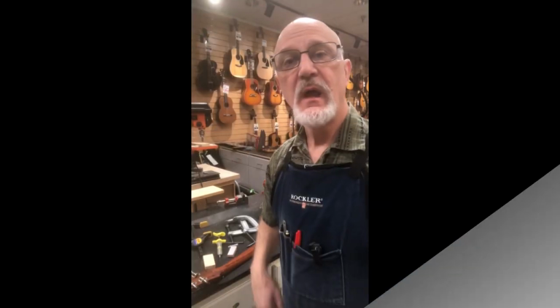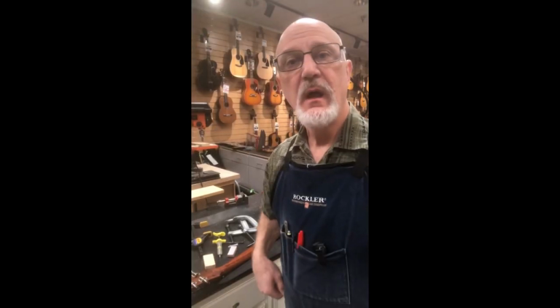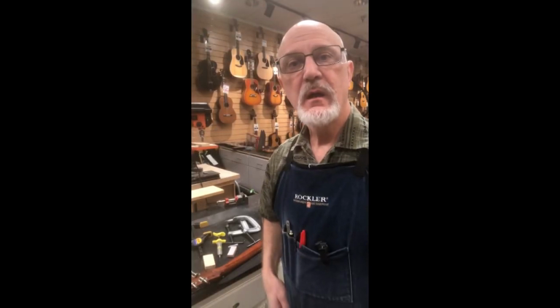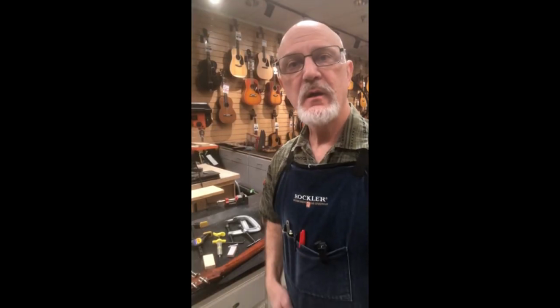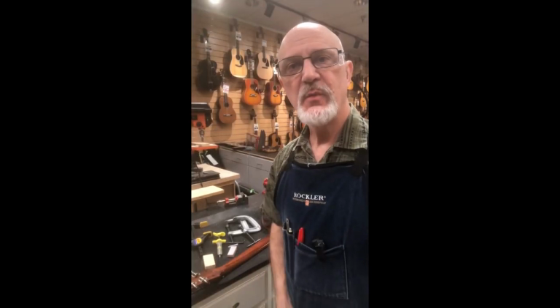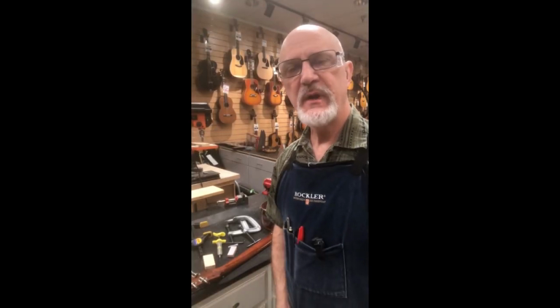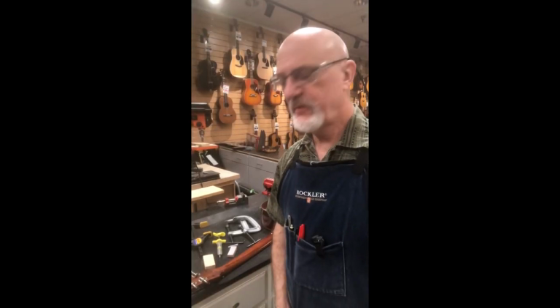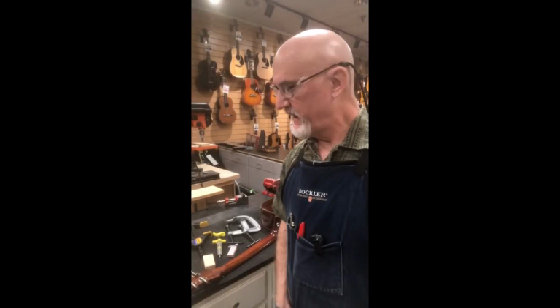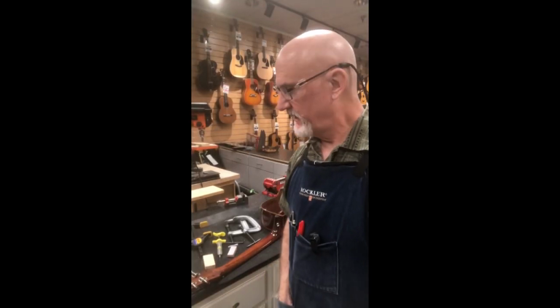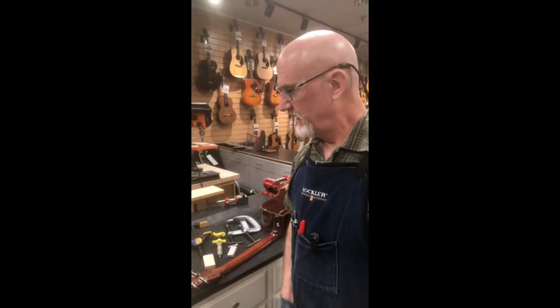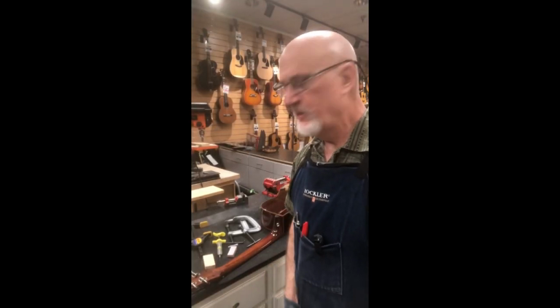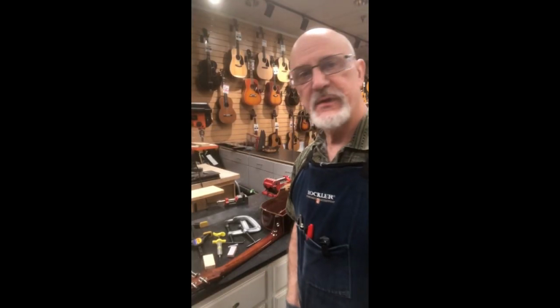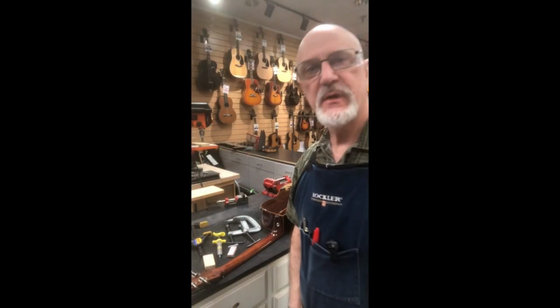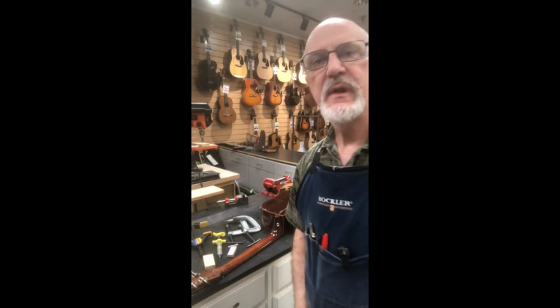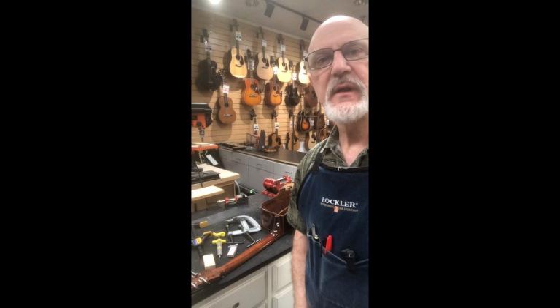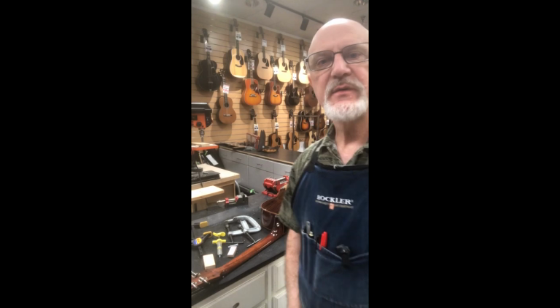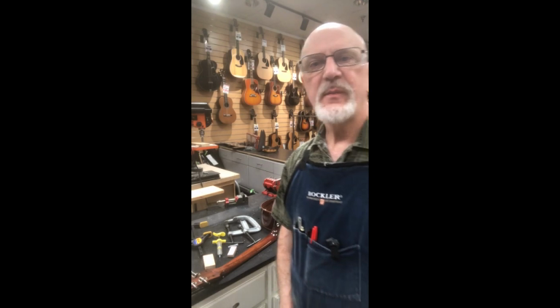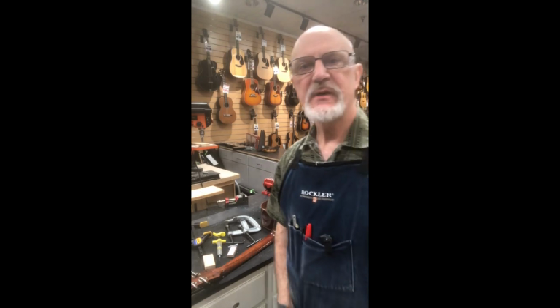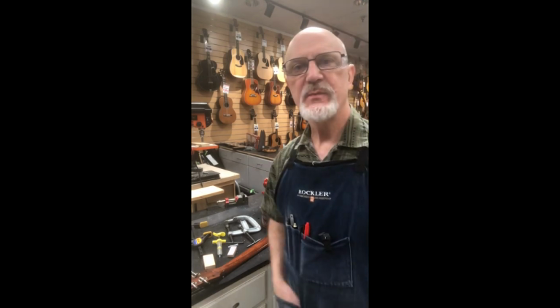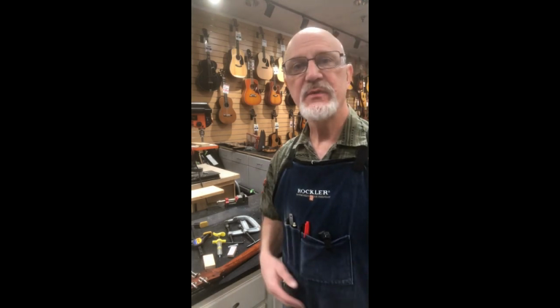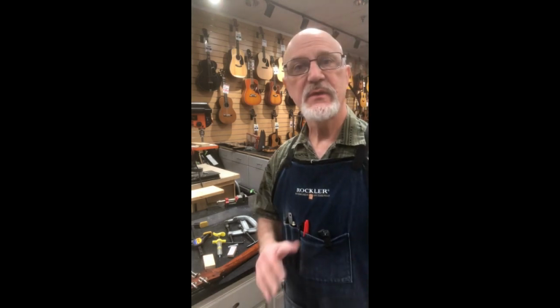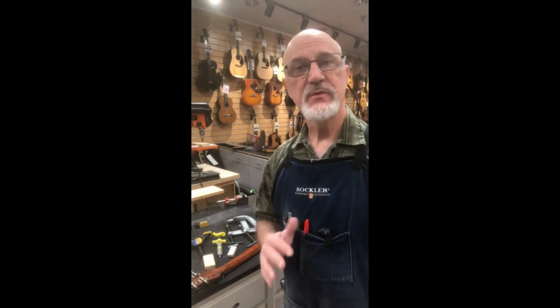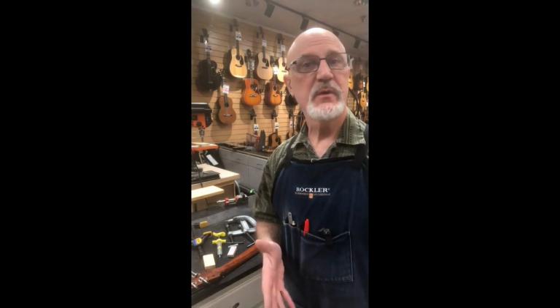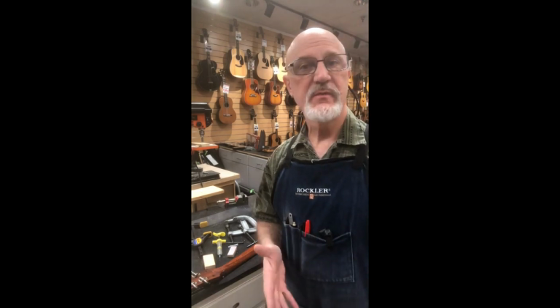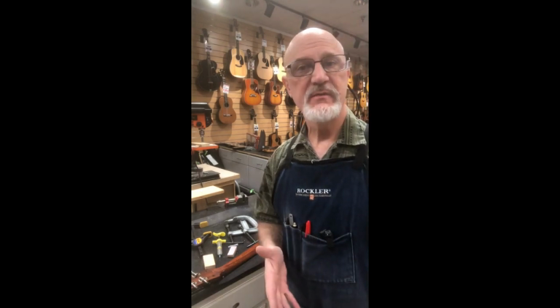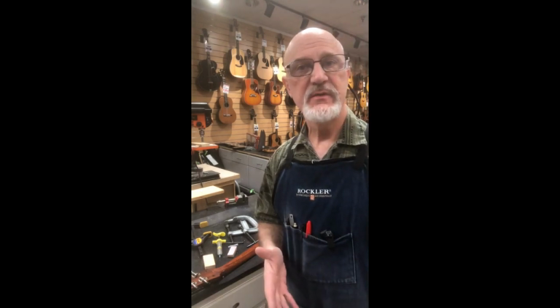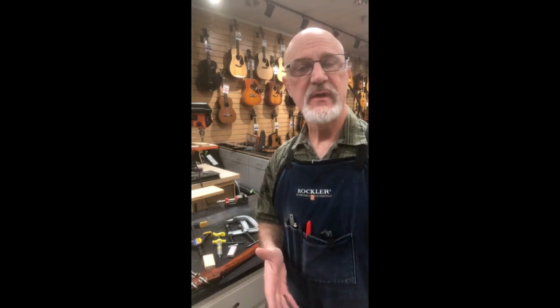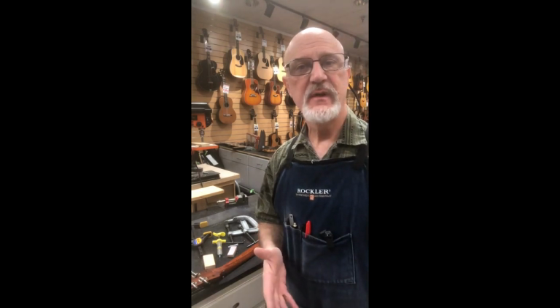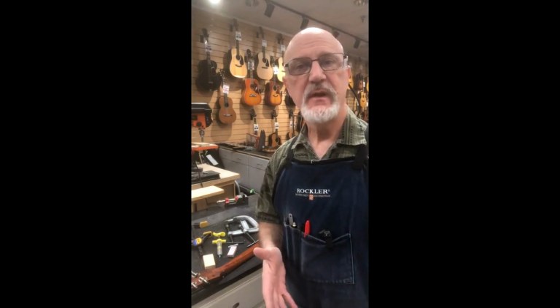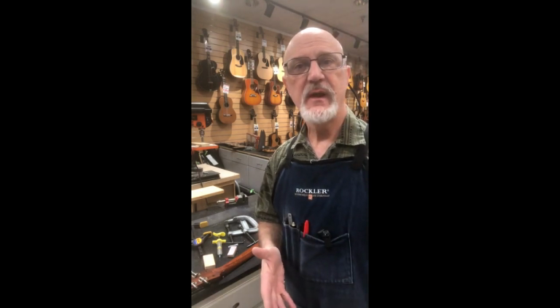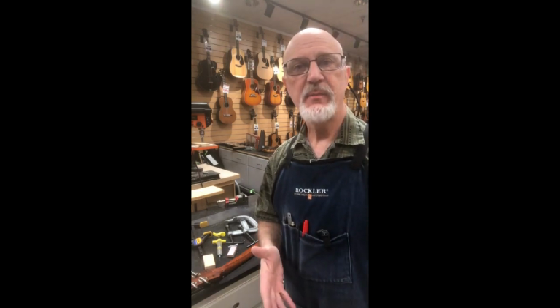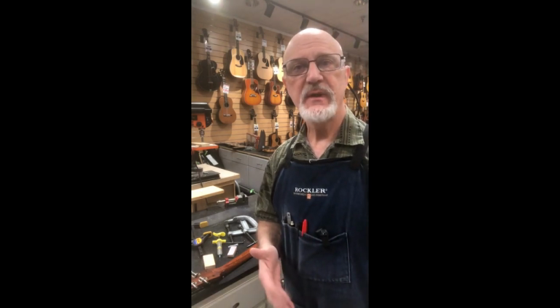Good morning. Grandin Lee Luthier here at Sam Ash Music, store number 57 in Indianapolis.